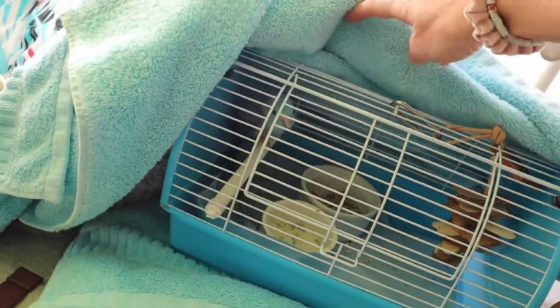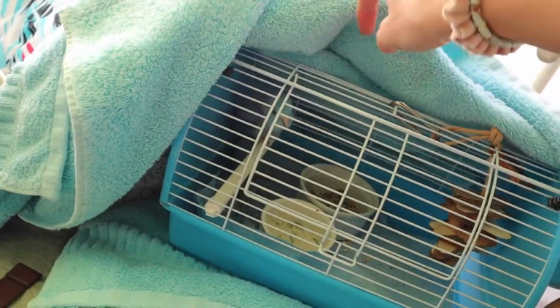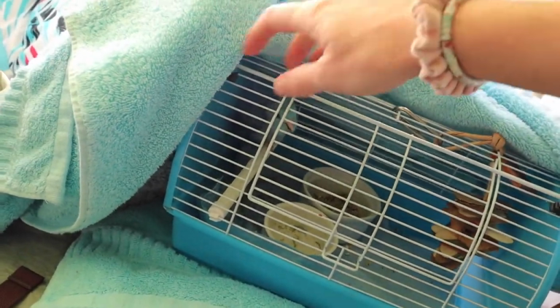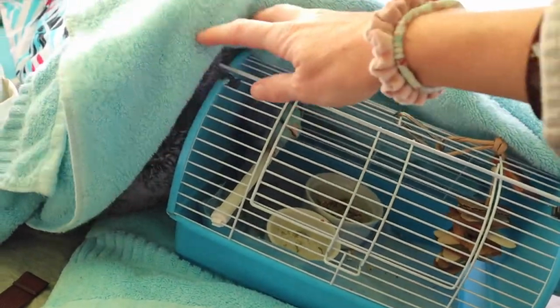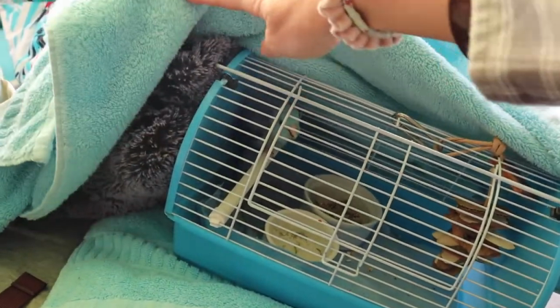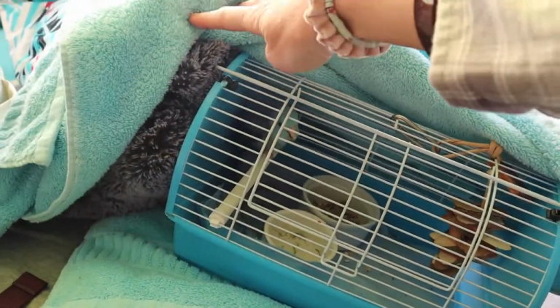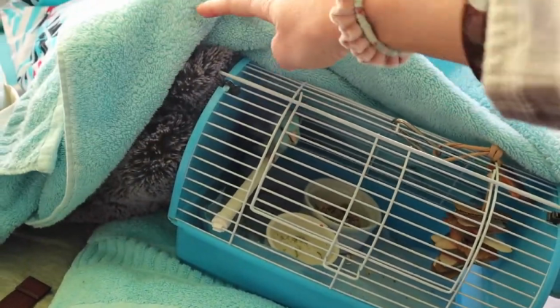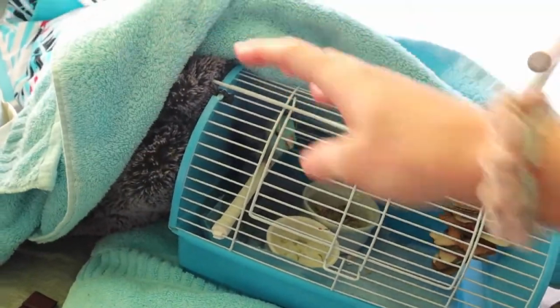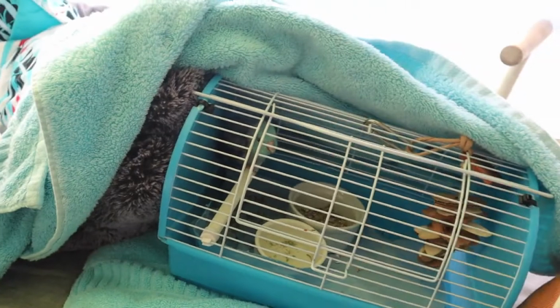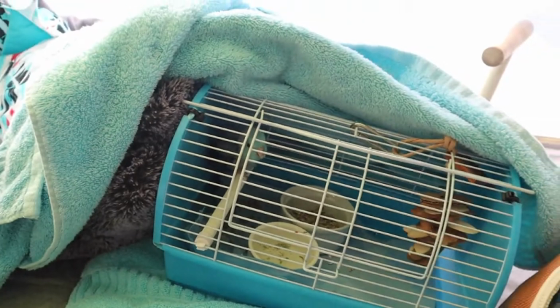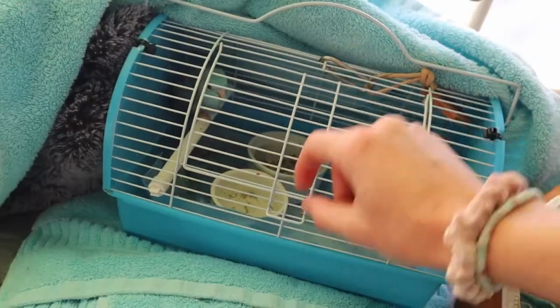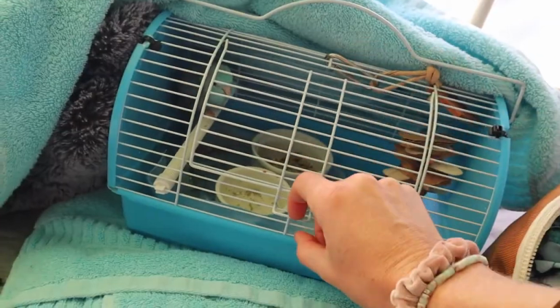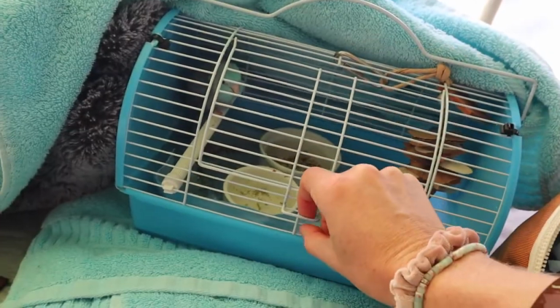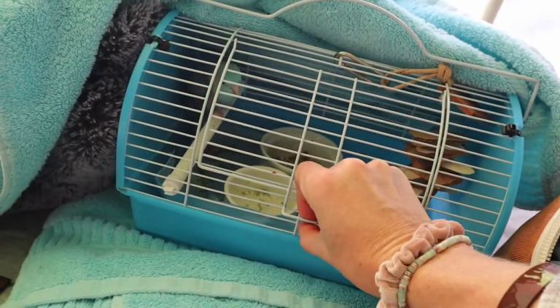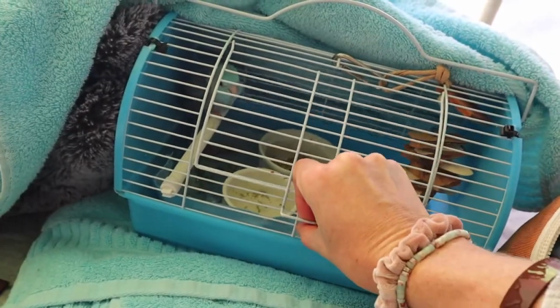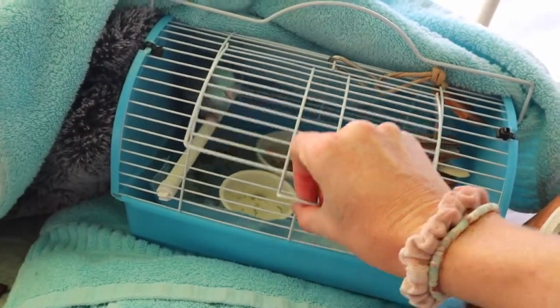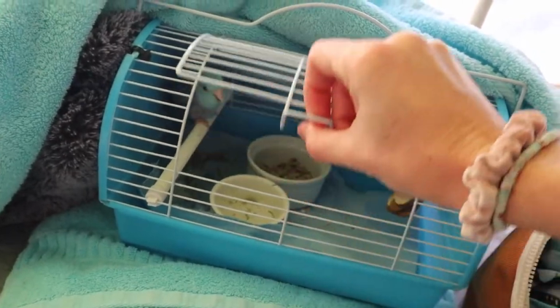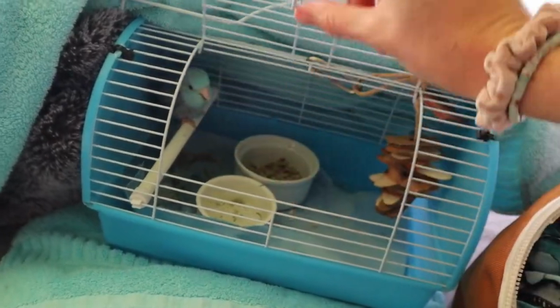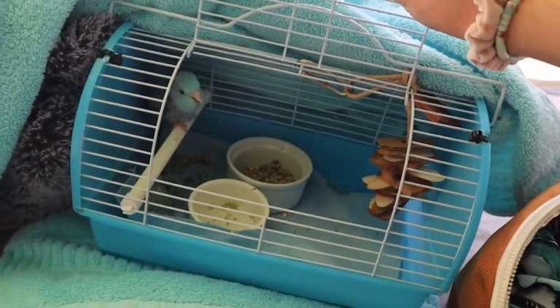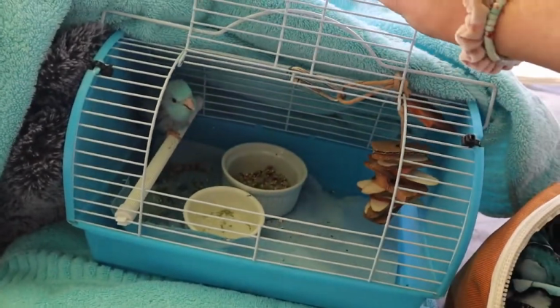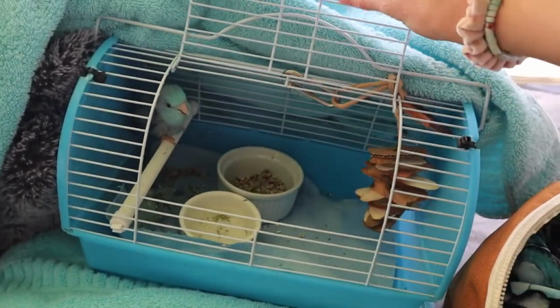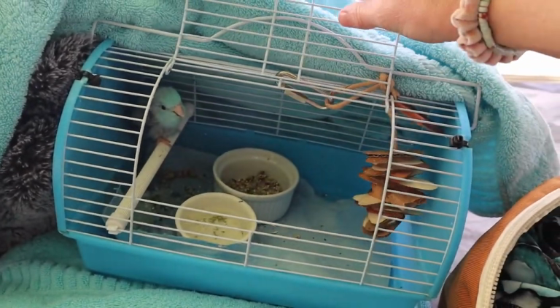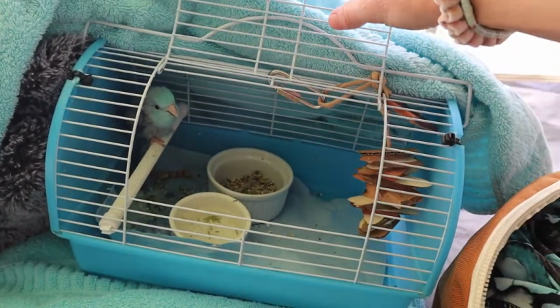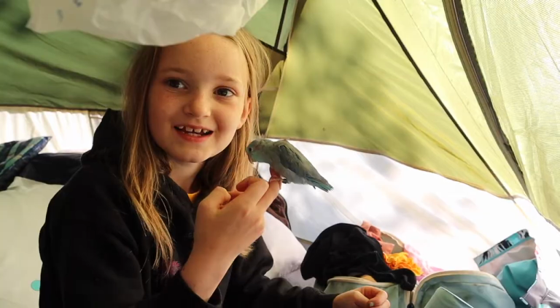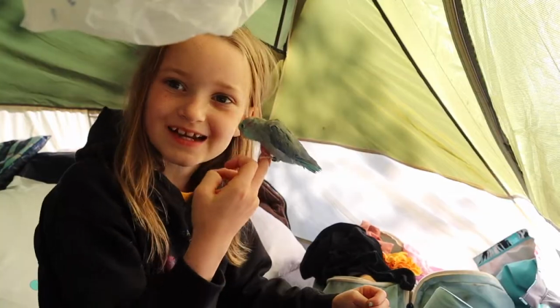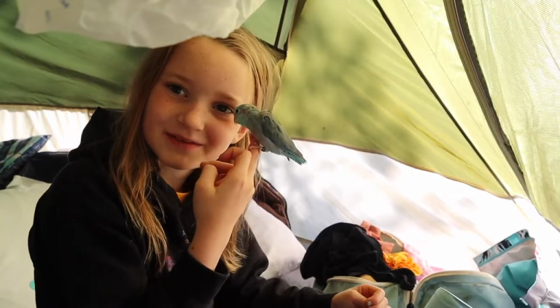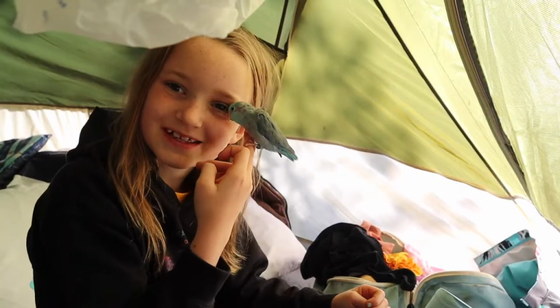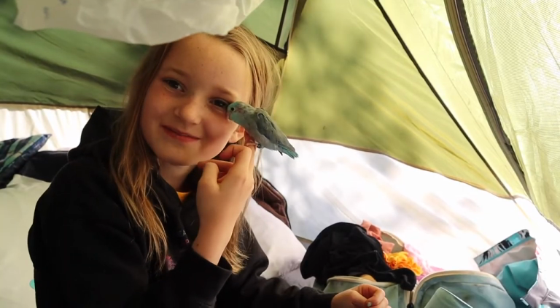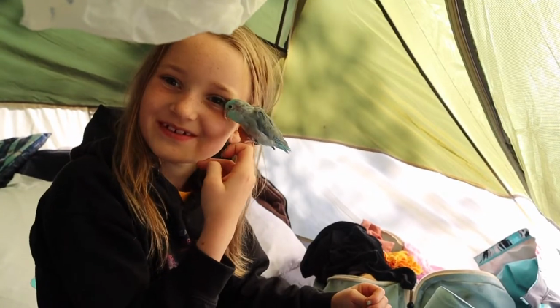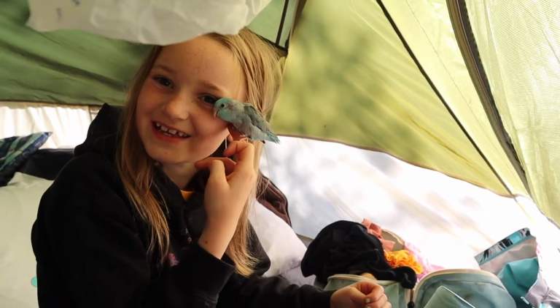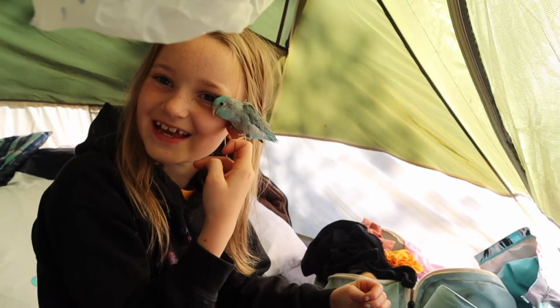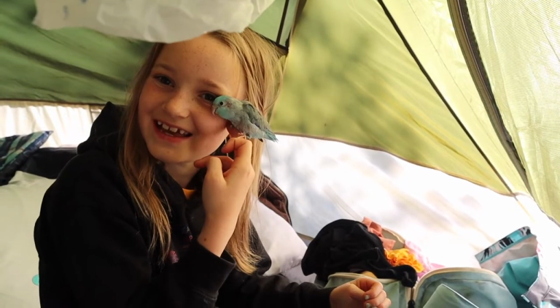So now that it's morning, it's all good and she needs a clean cage. It's time to clean Blue's cage.